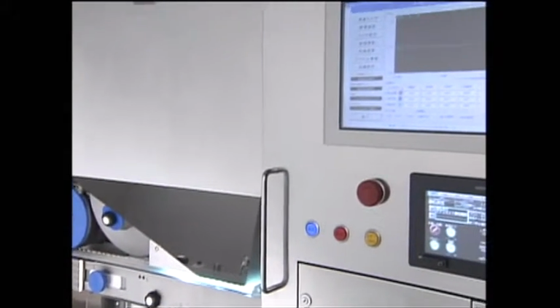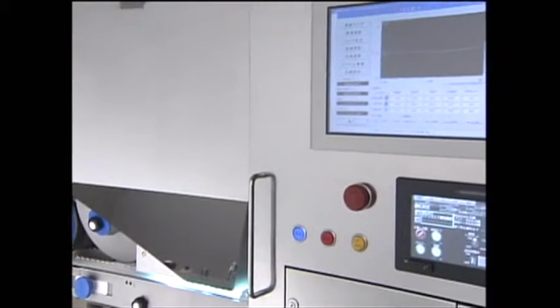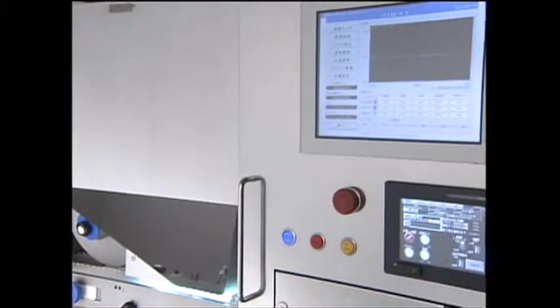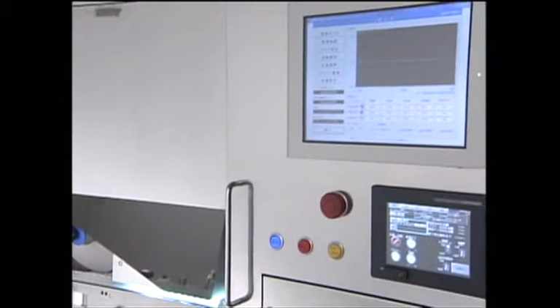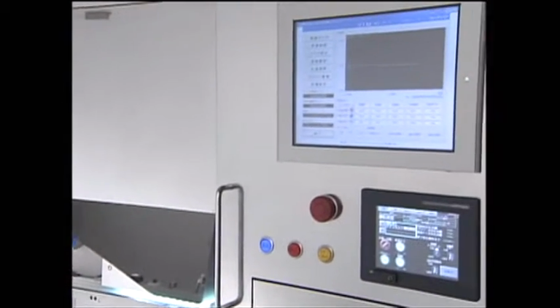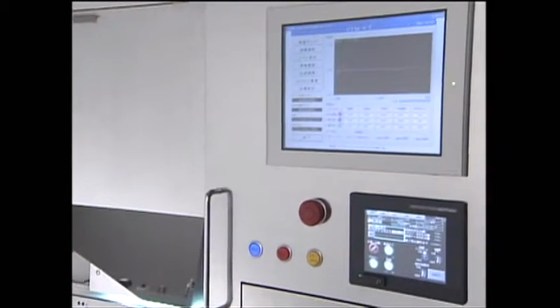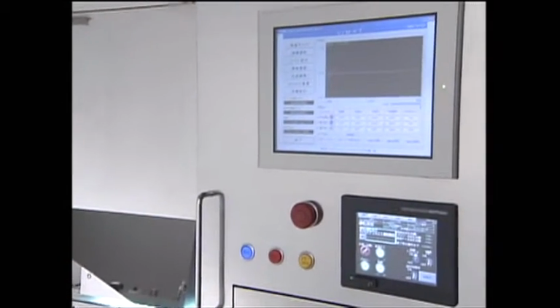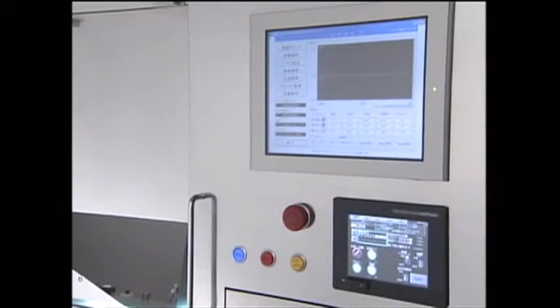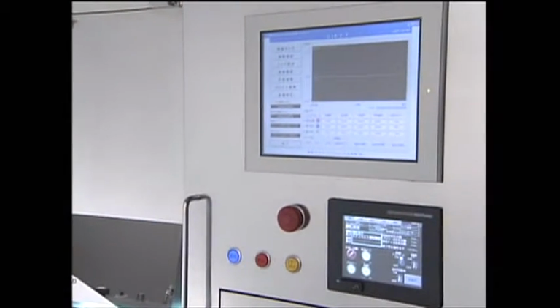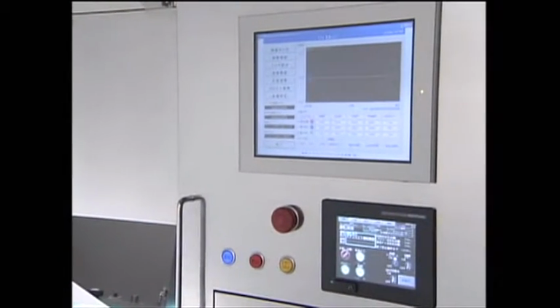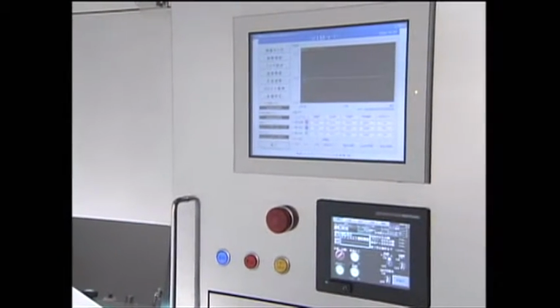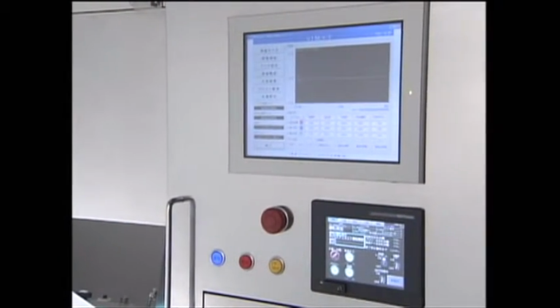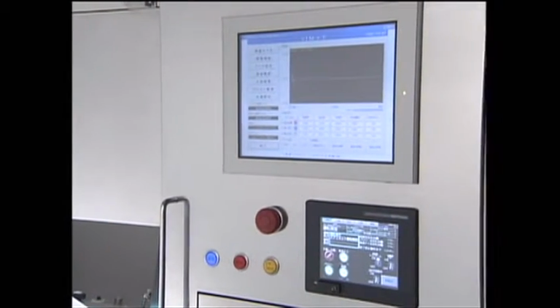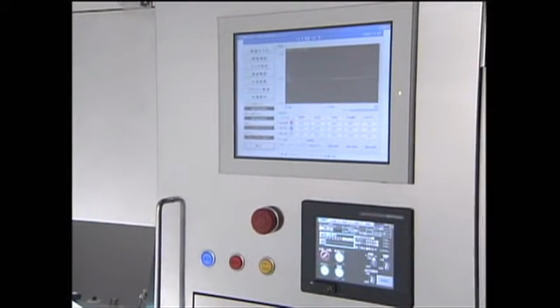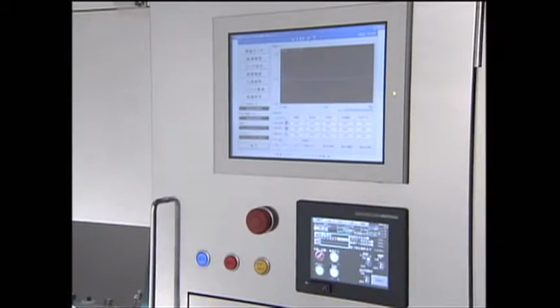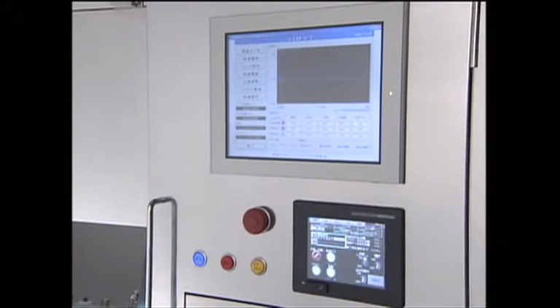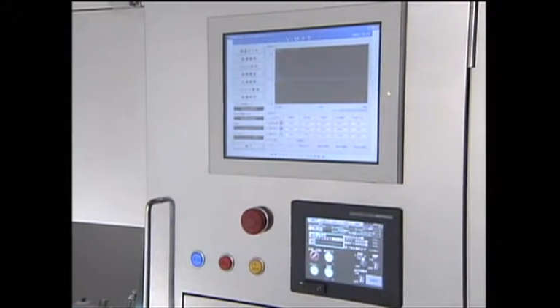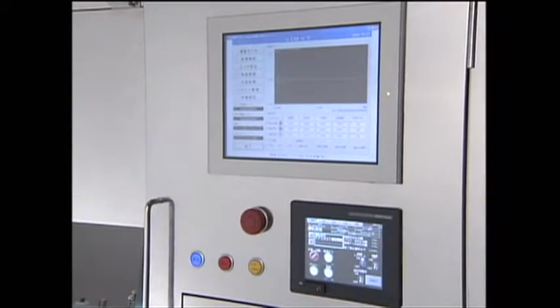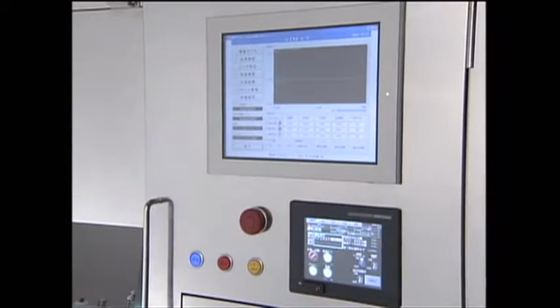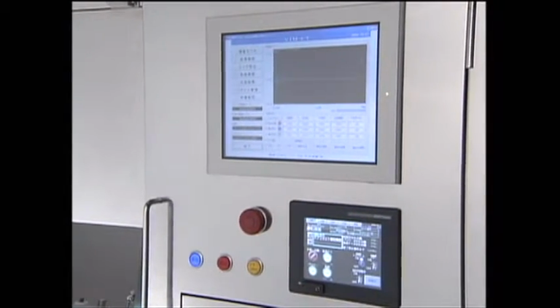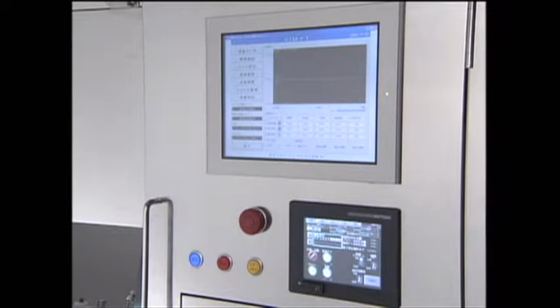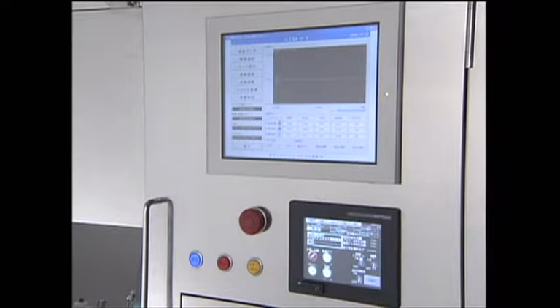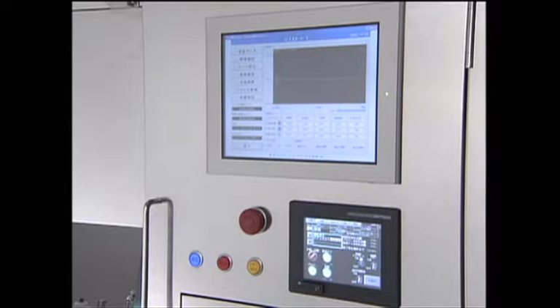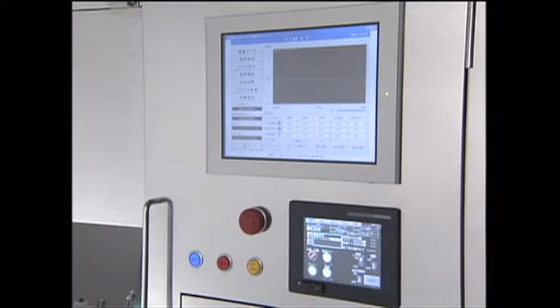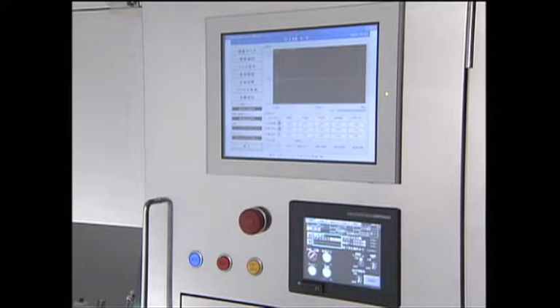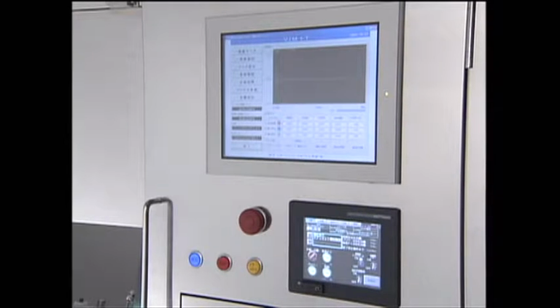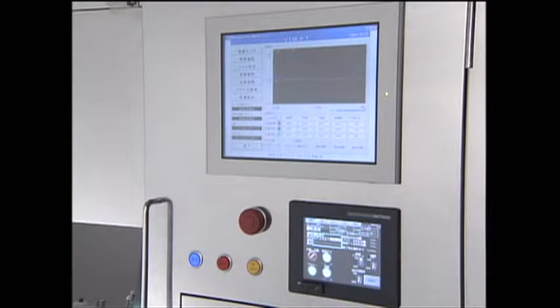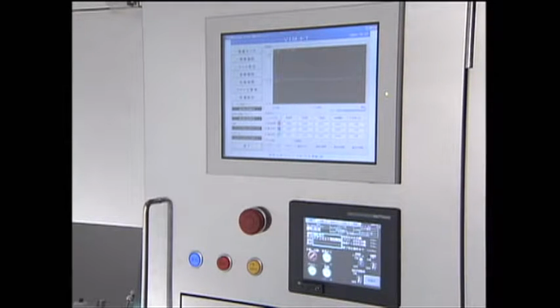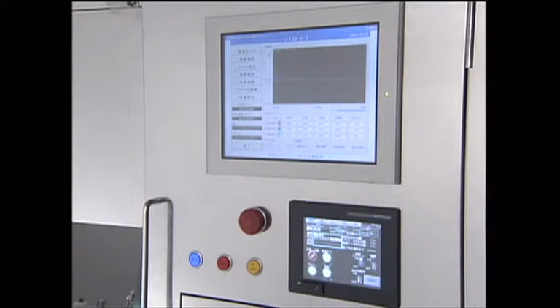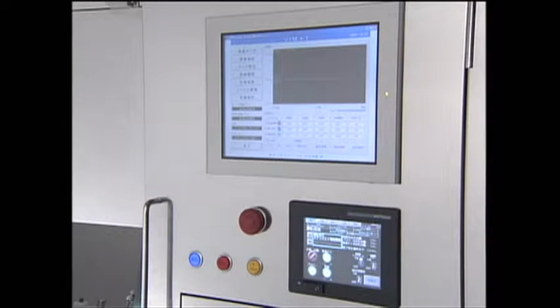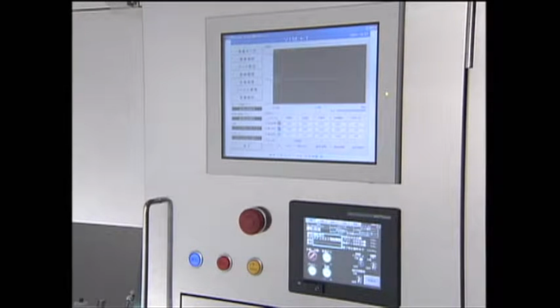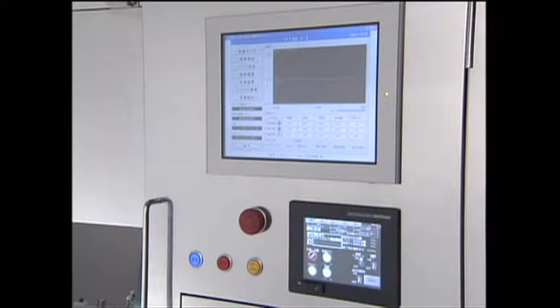The camera images are computer processed and displayed on a monitor for visual confirmation.